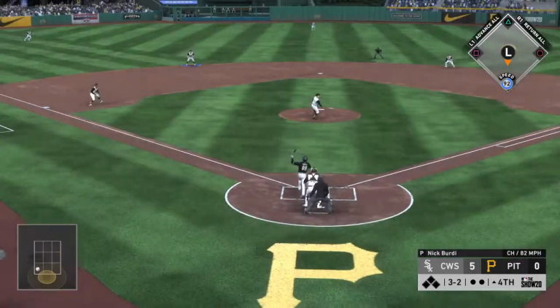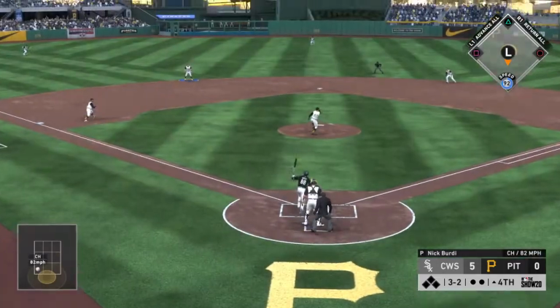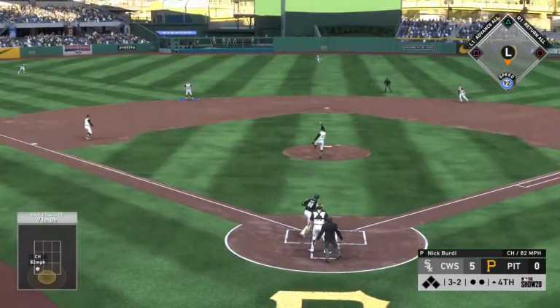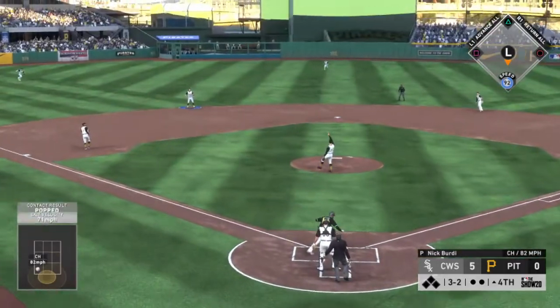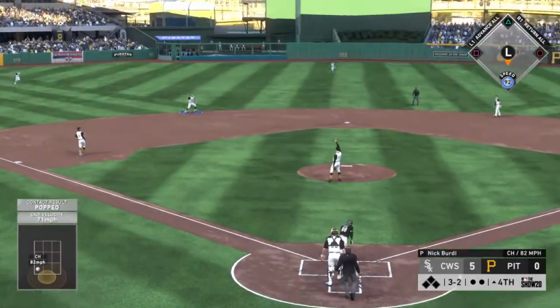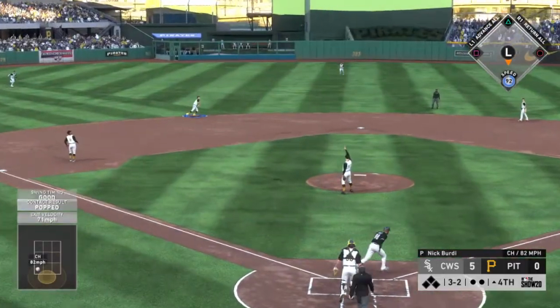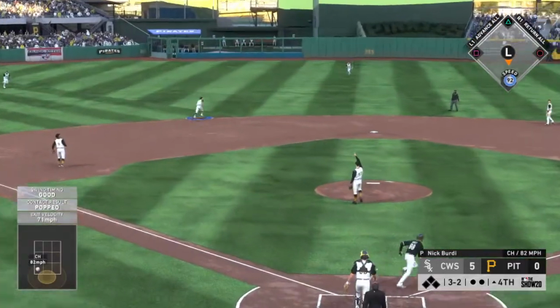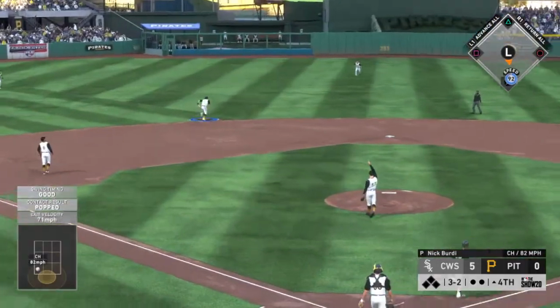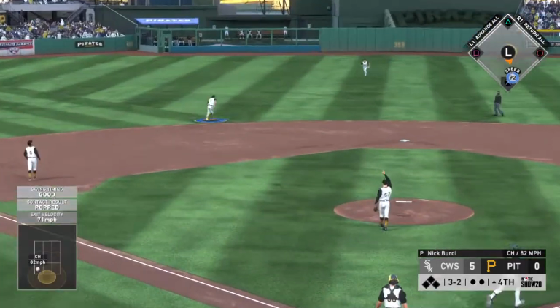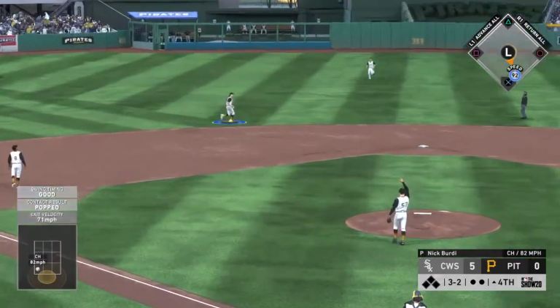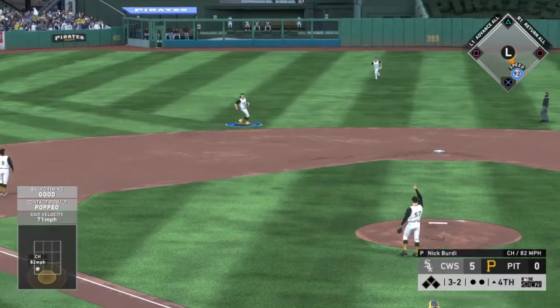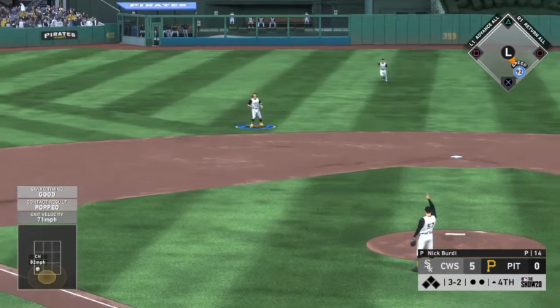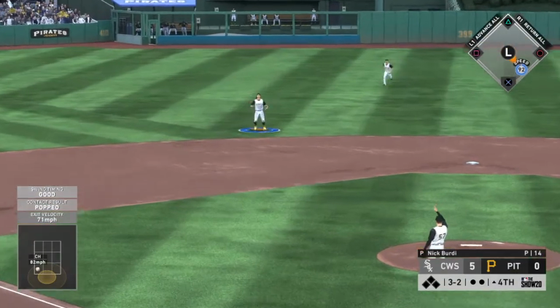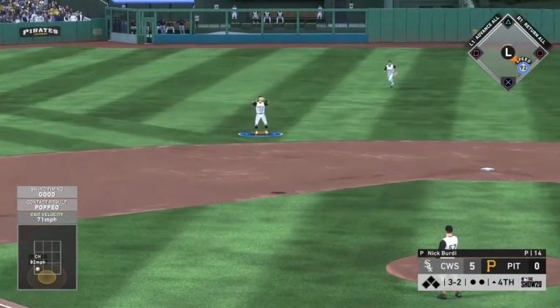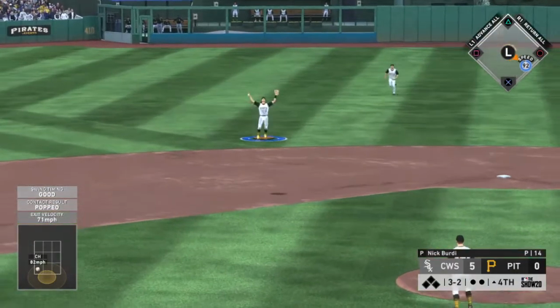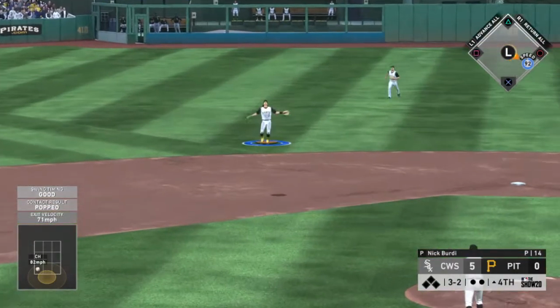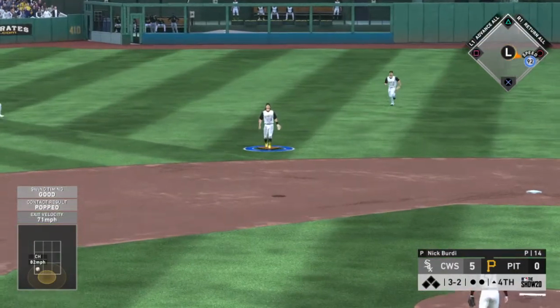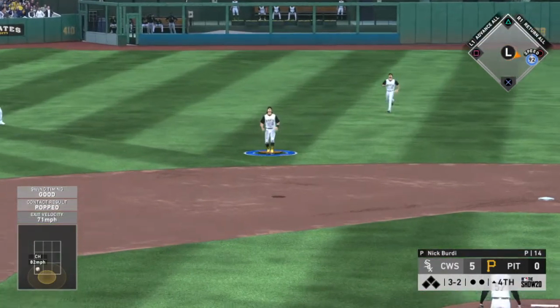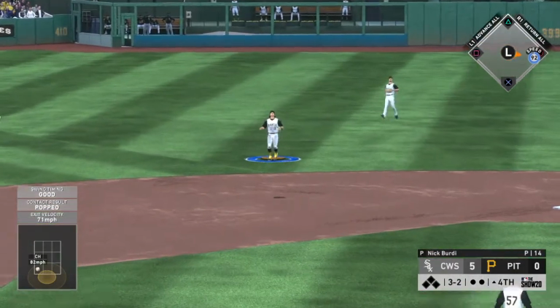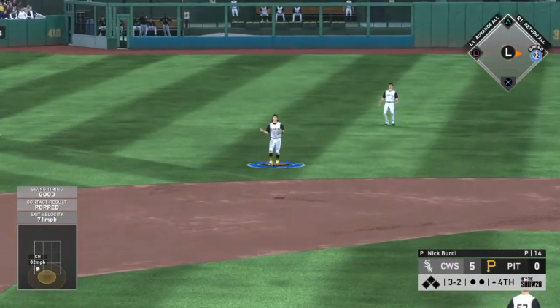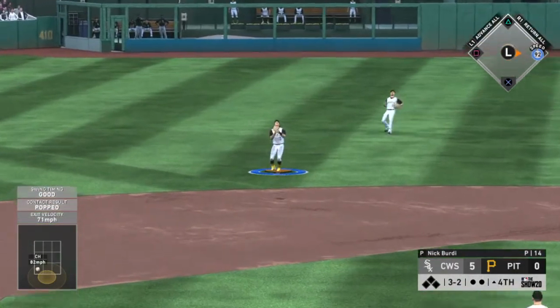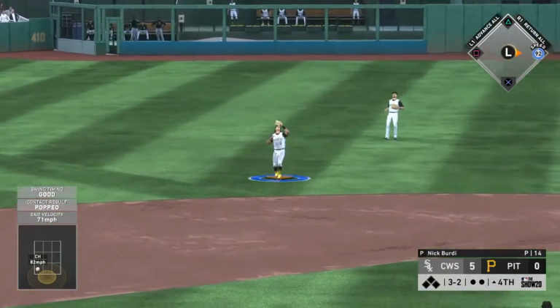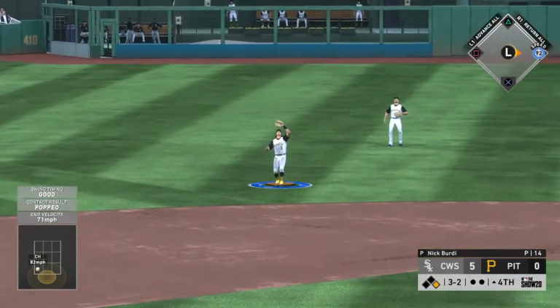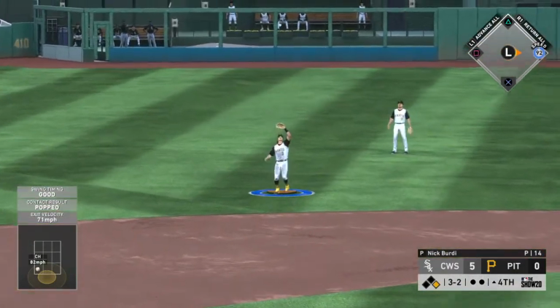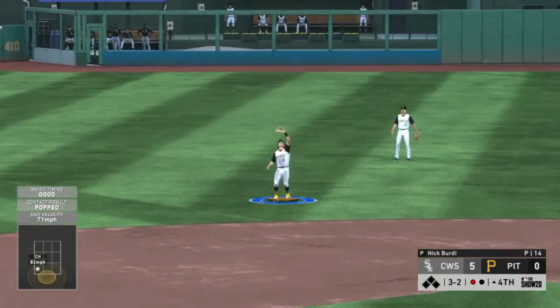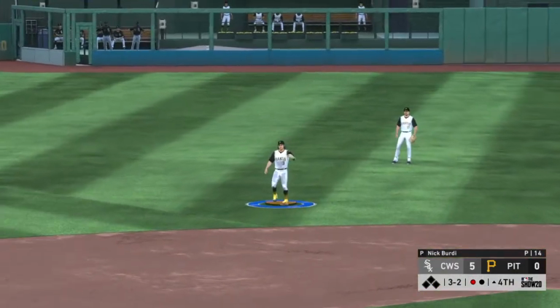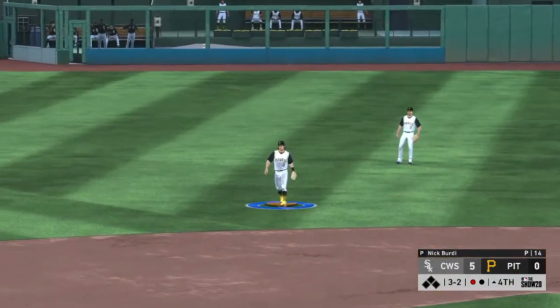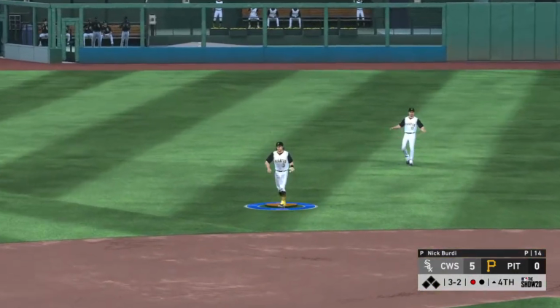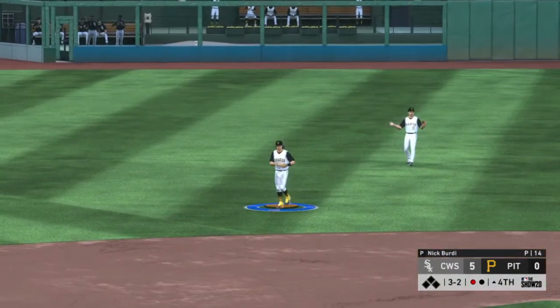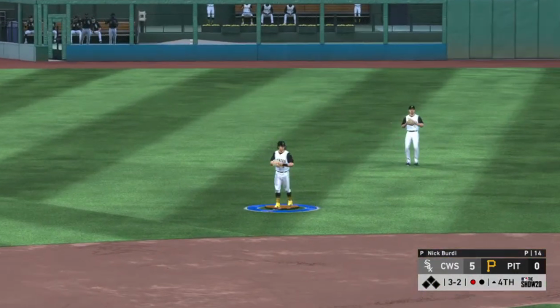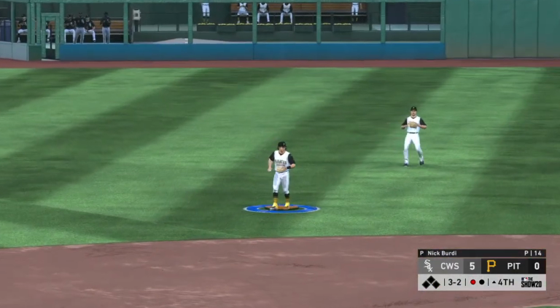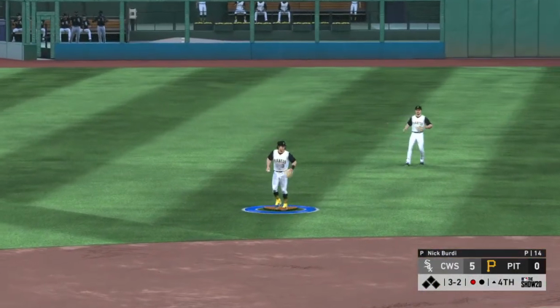Popped him up — Tucker calls for it, makes the play. One away.